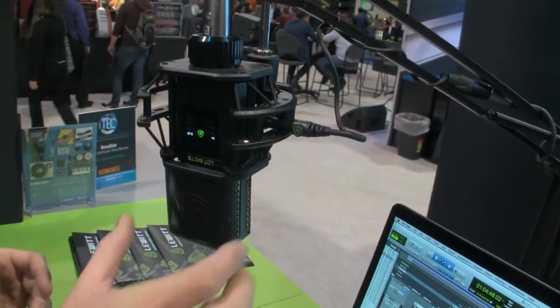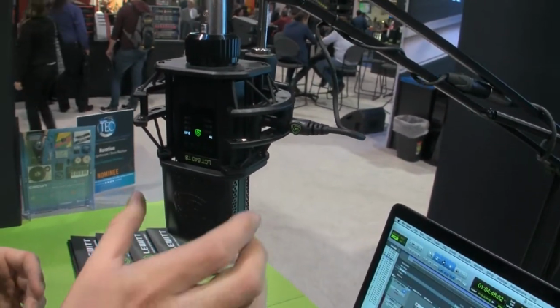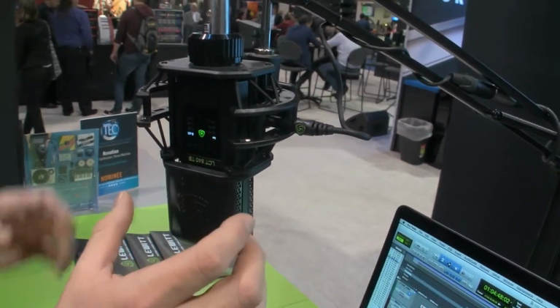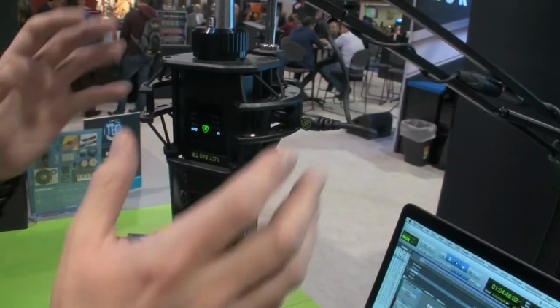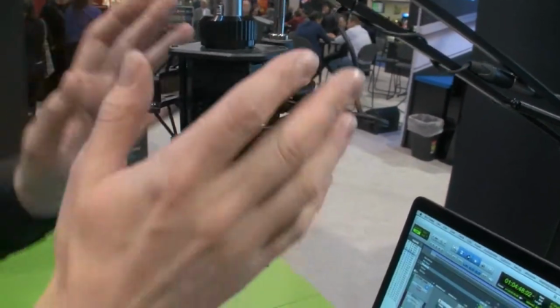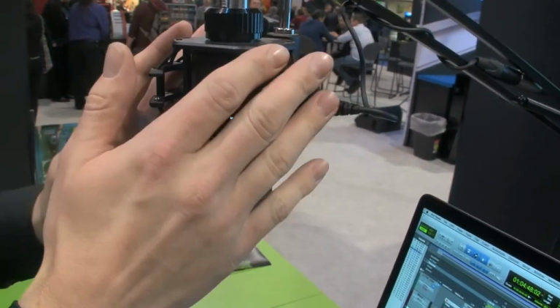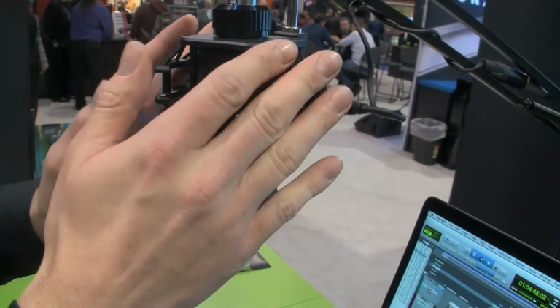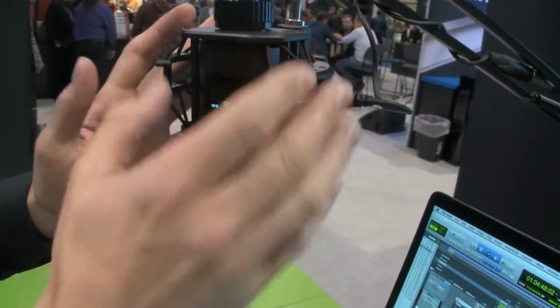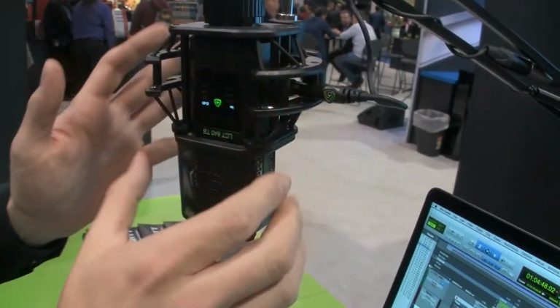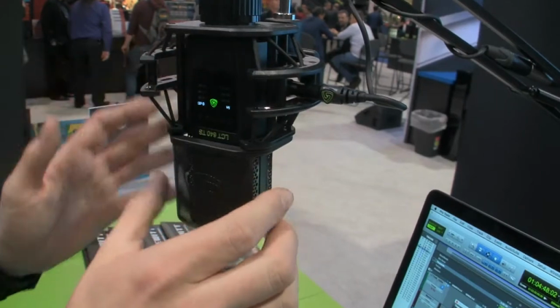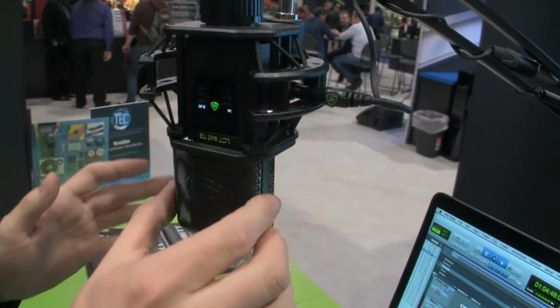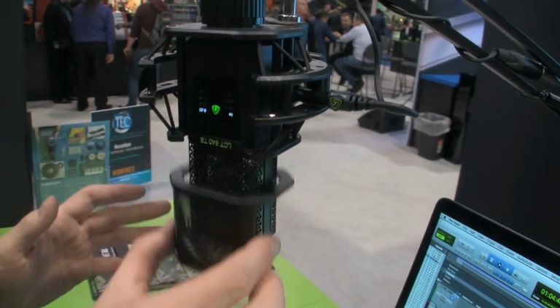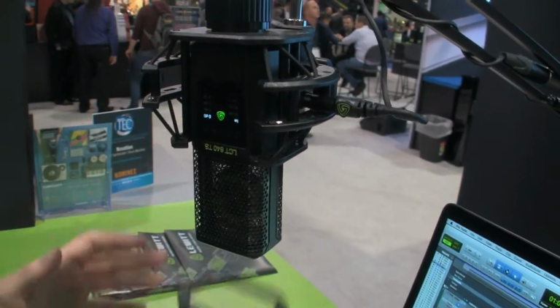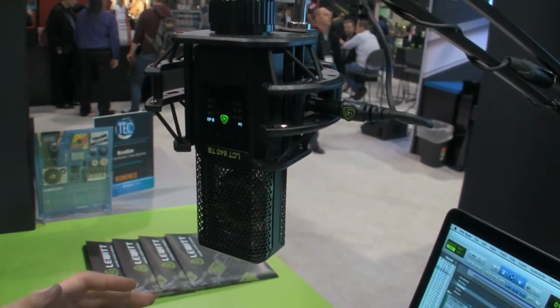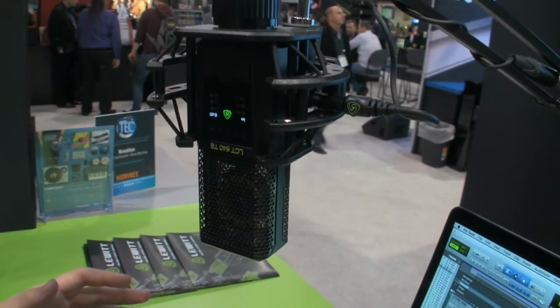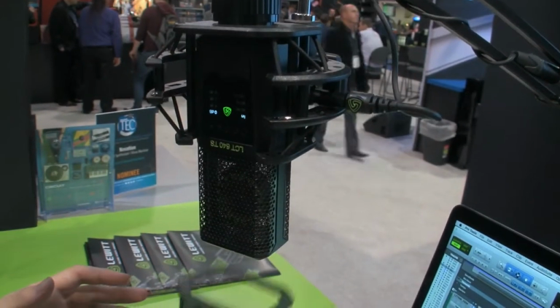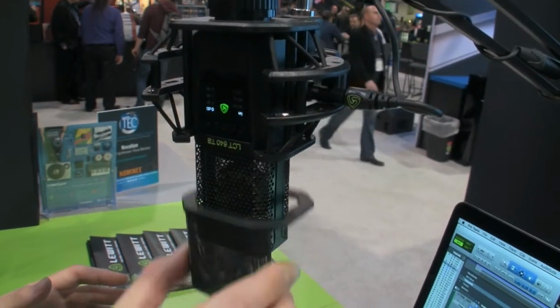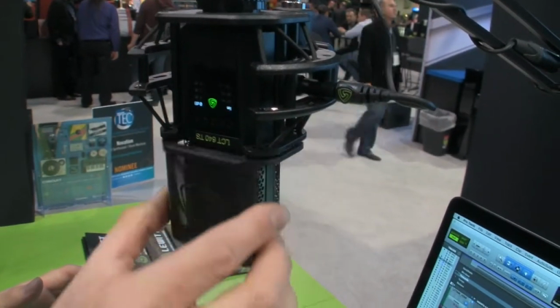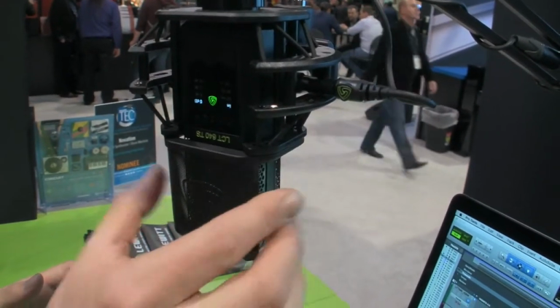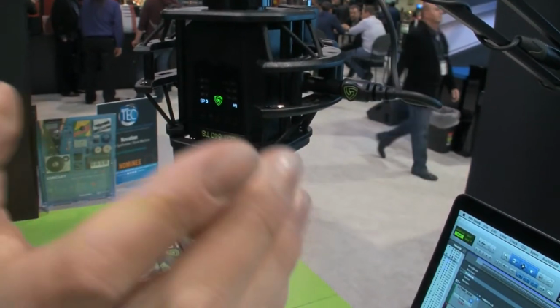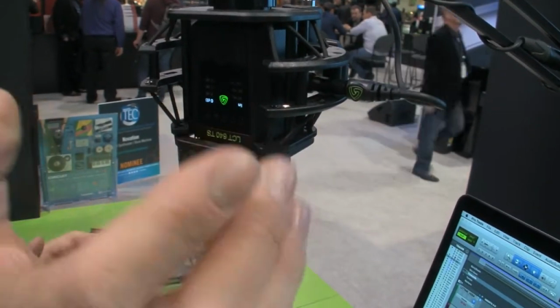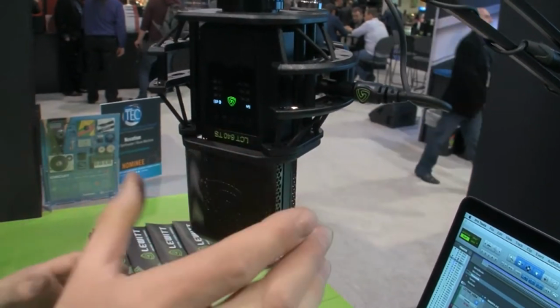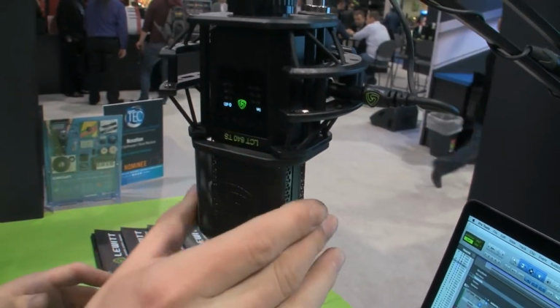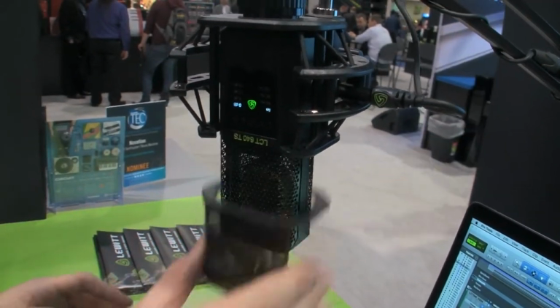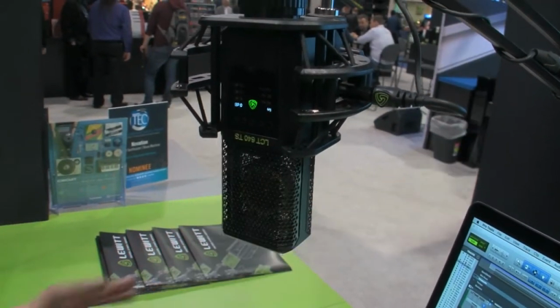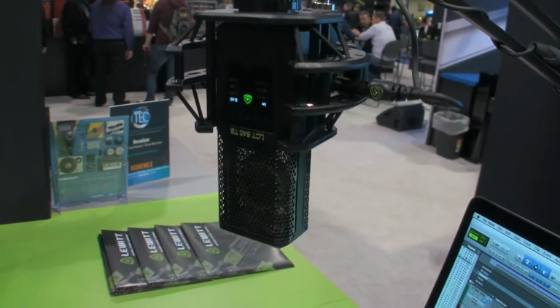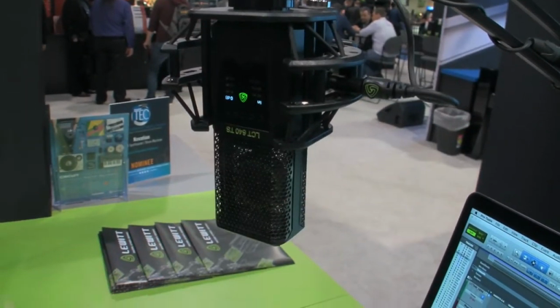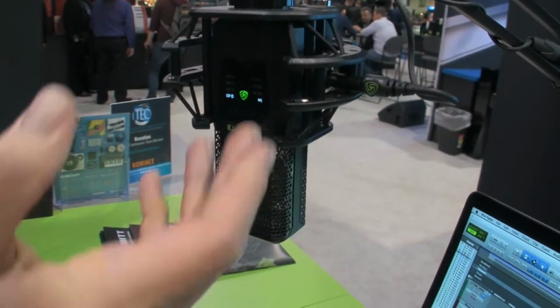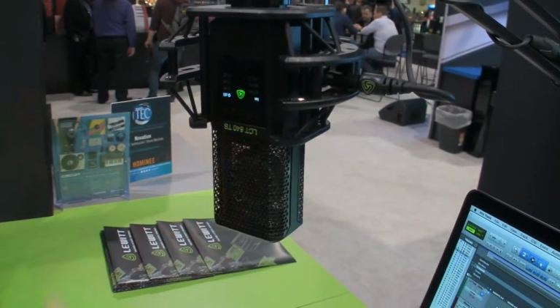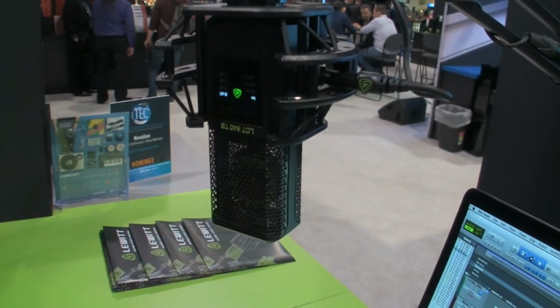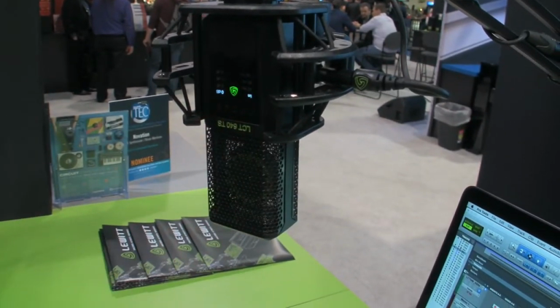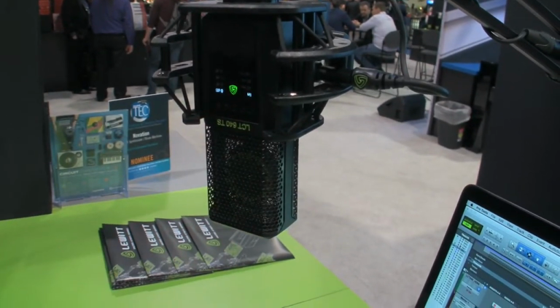It comes with the shock mount, the magnetic pop screen, and of course the microphone.